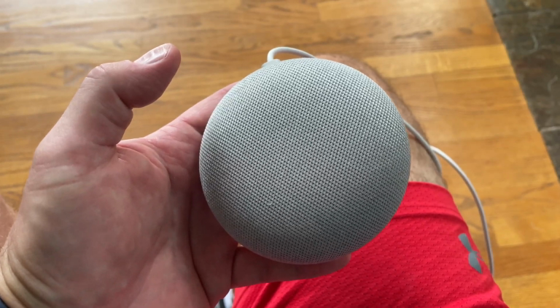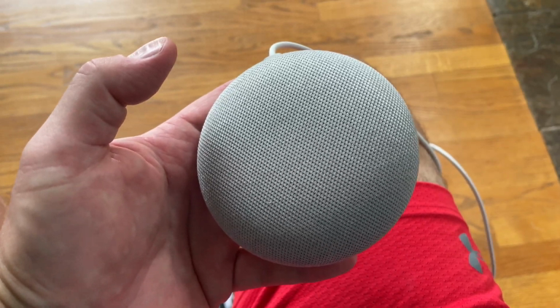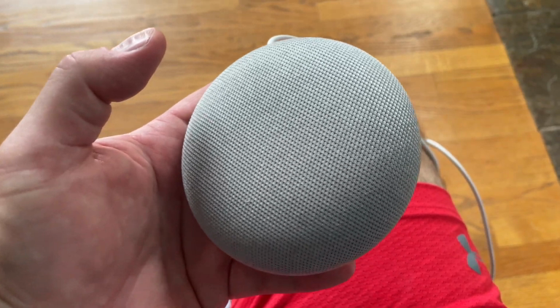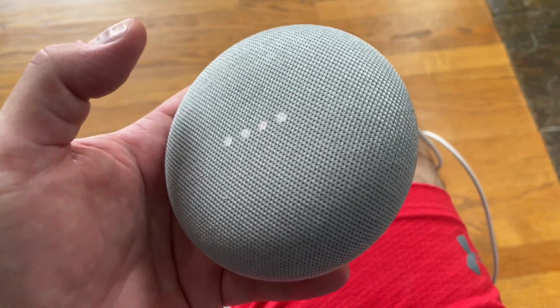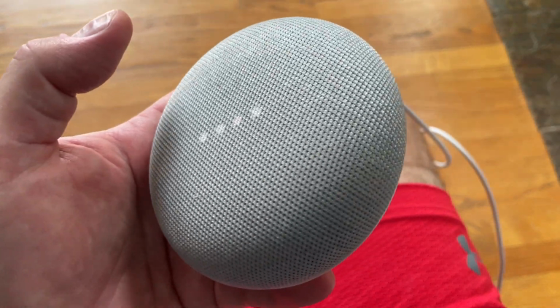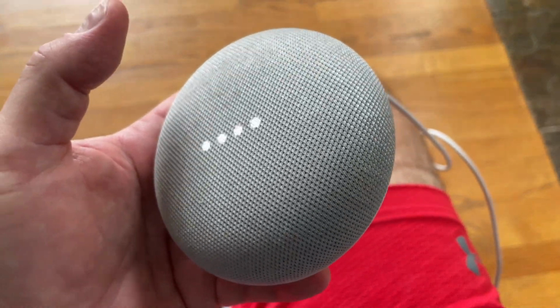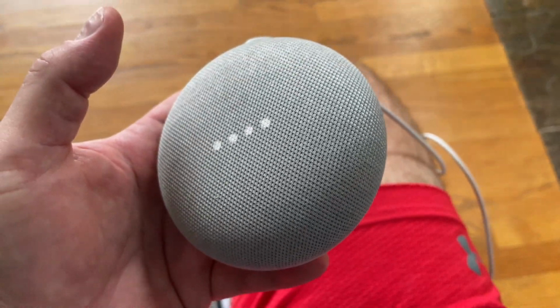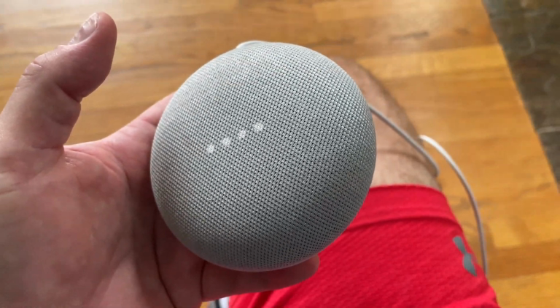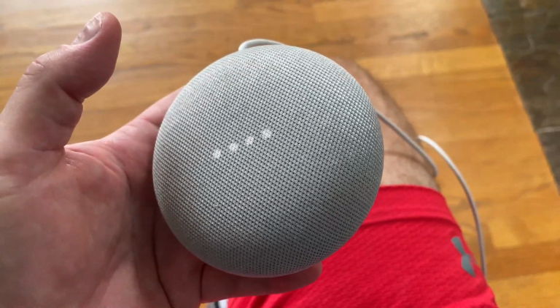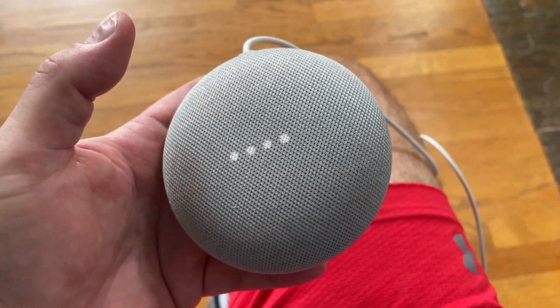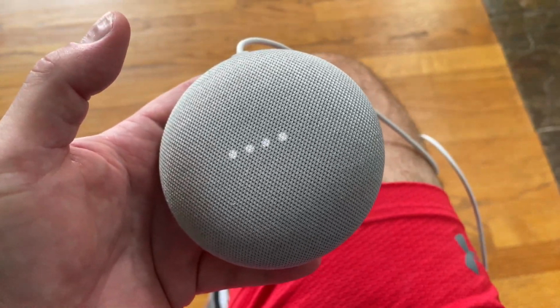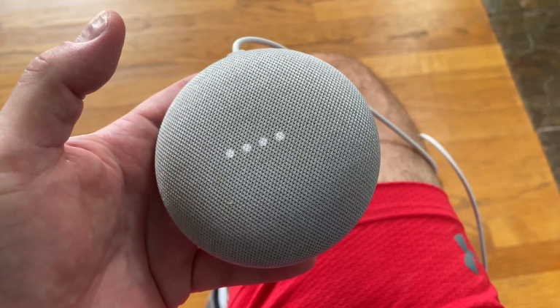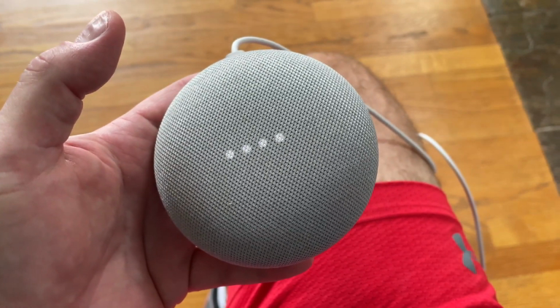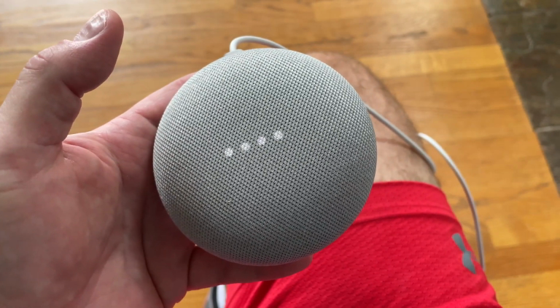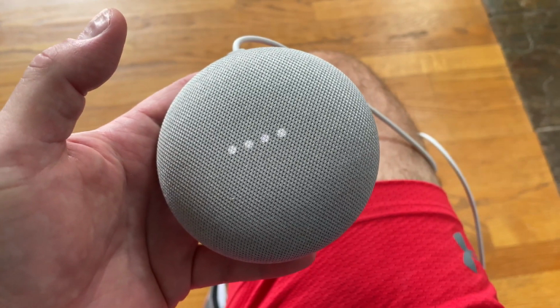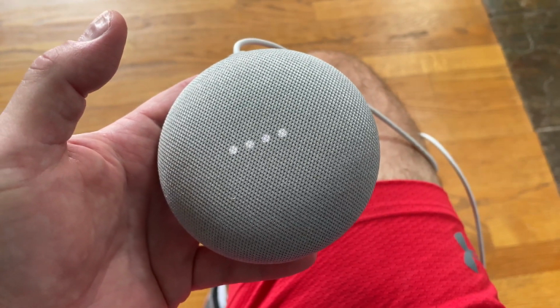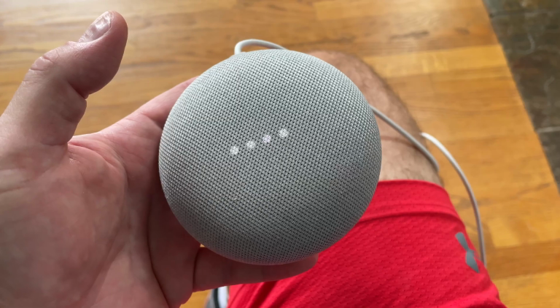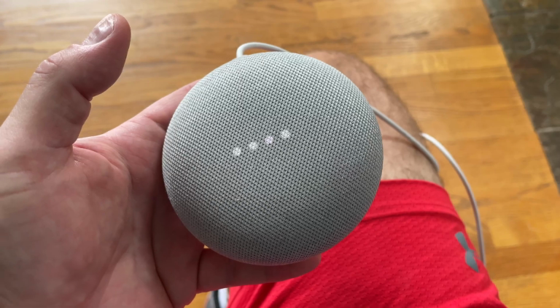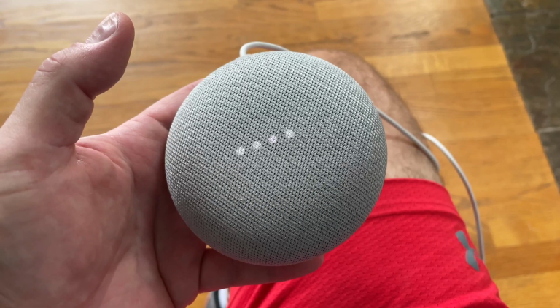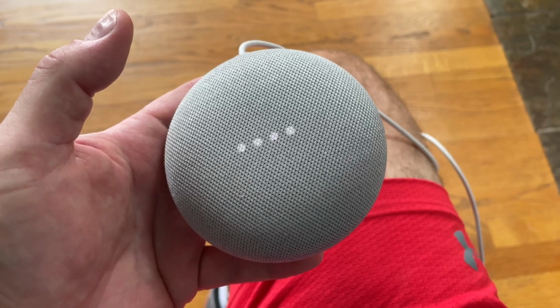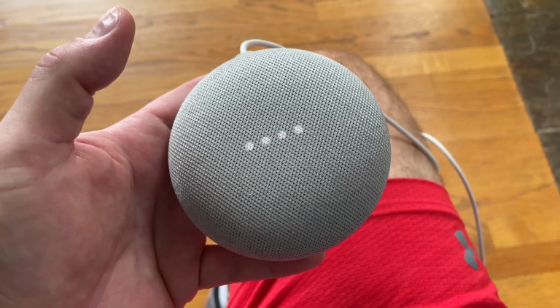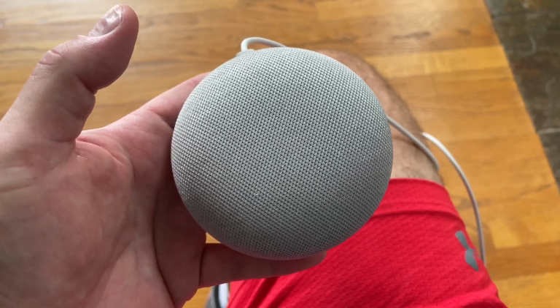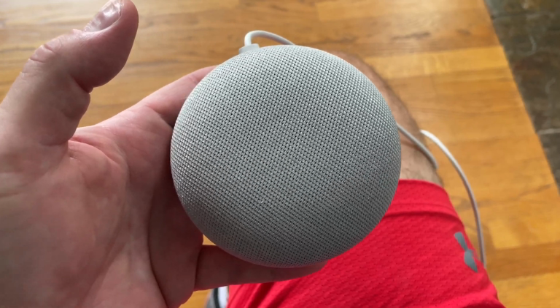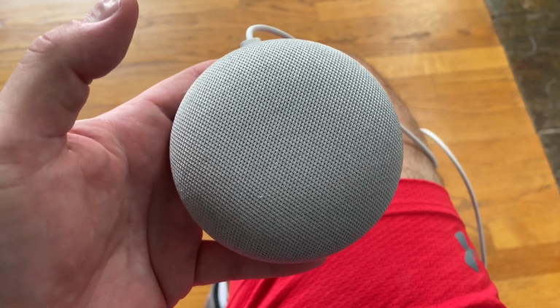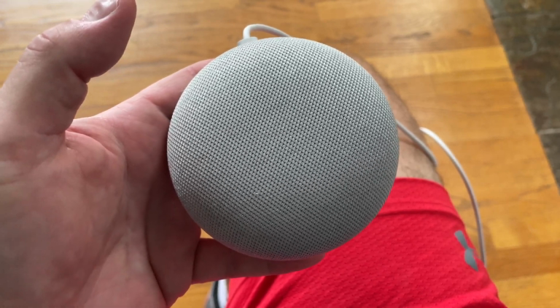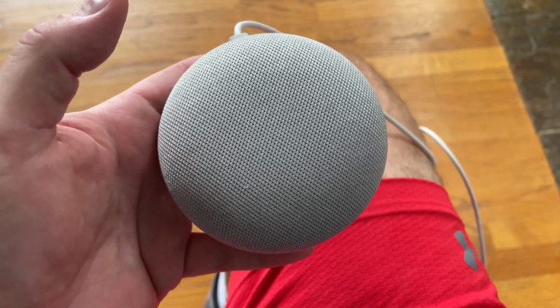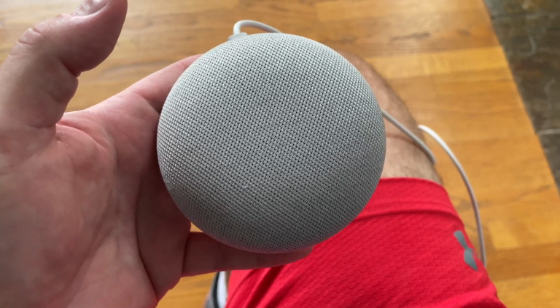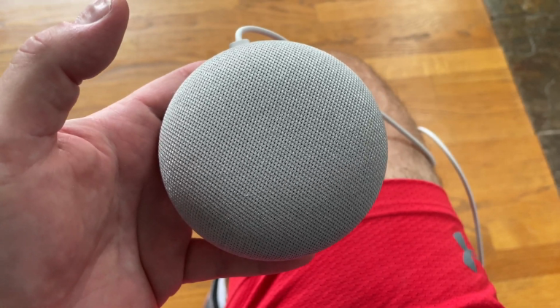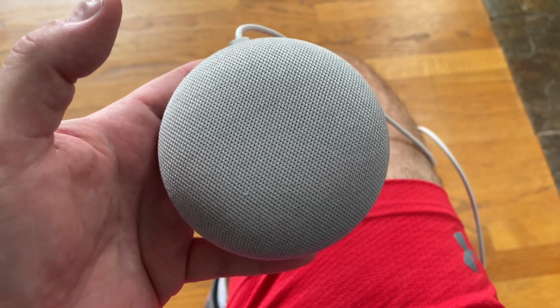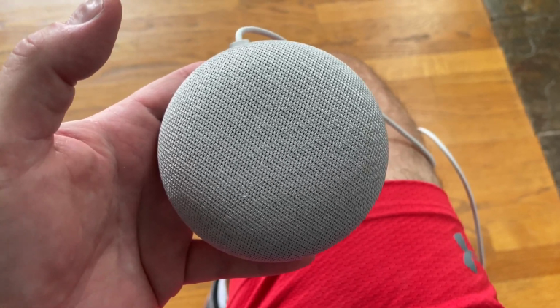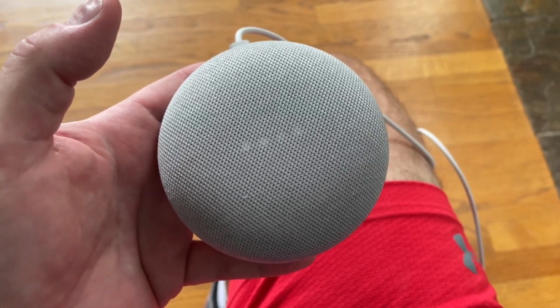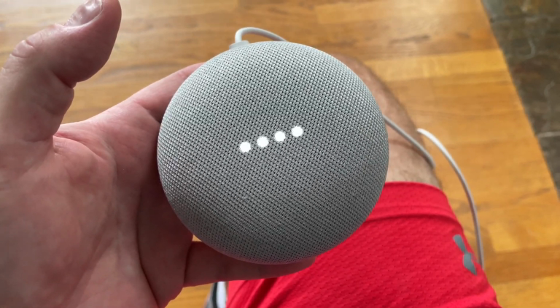Hey y'all, iRick Sky here and this is how to reset a Google Home Mini.